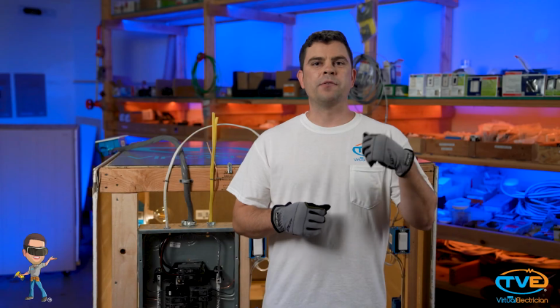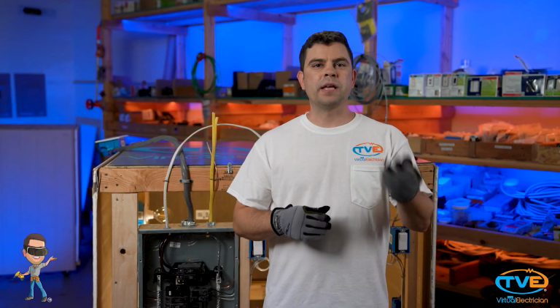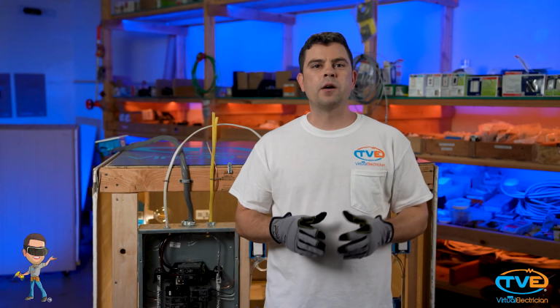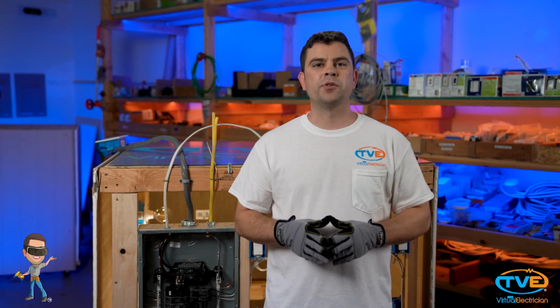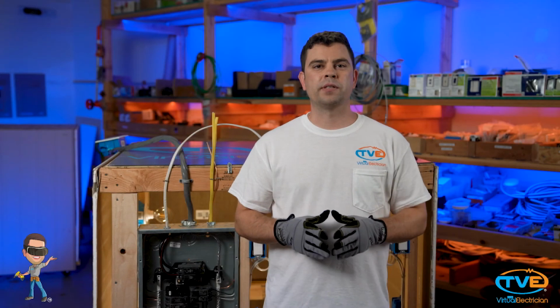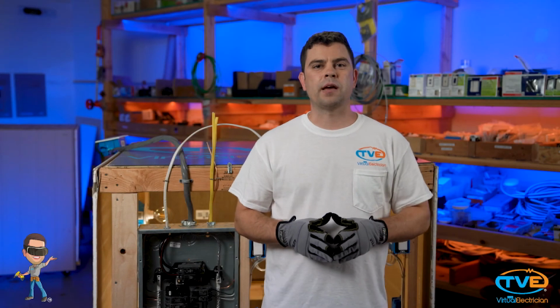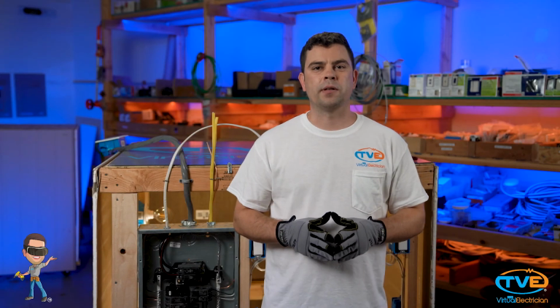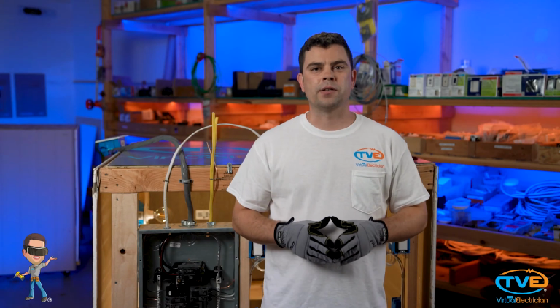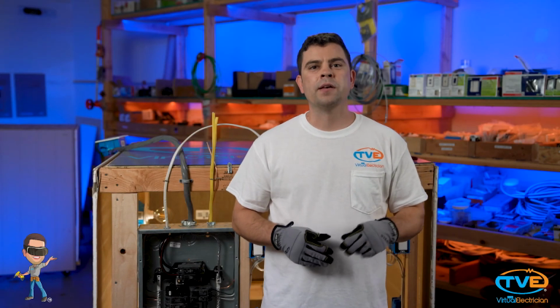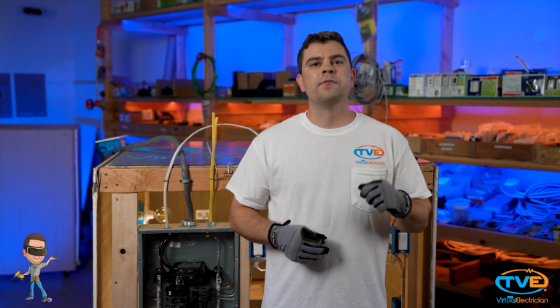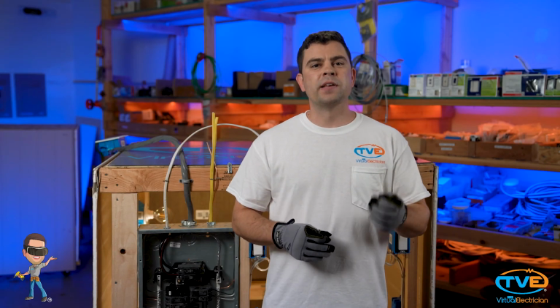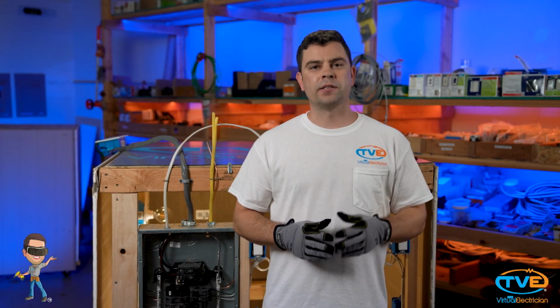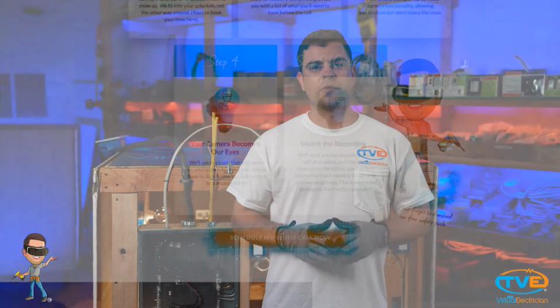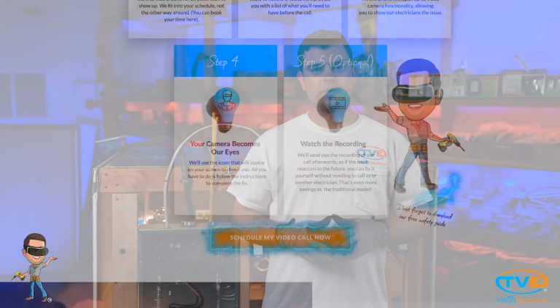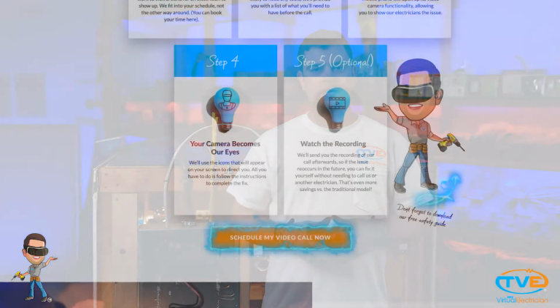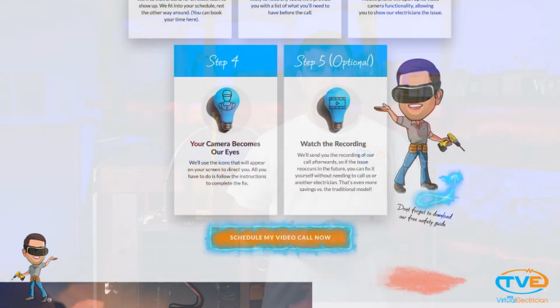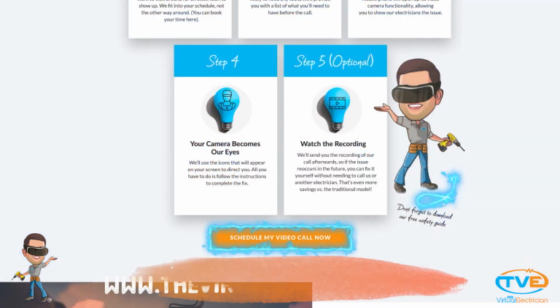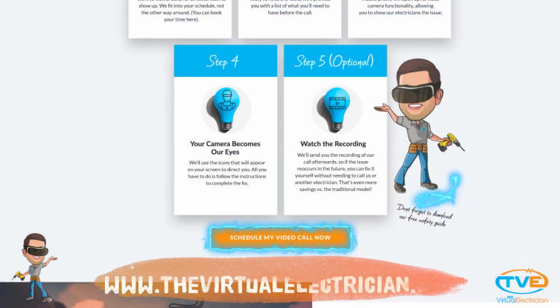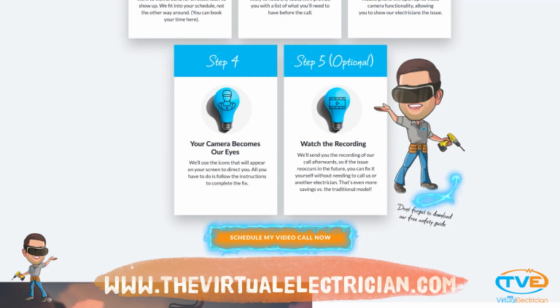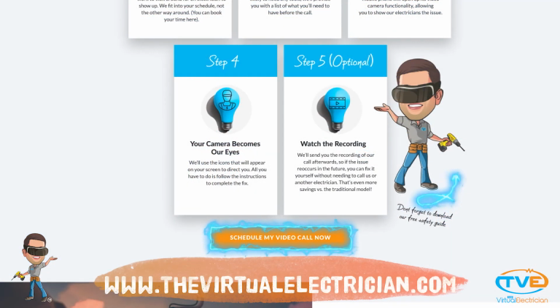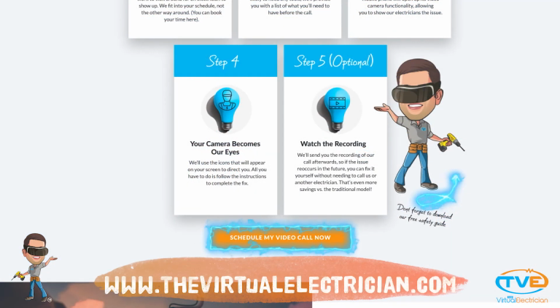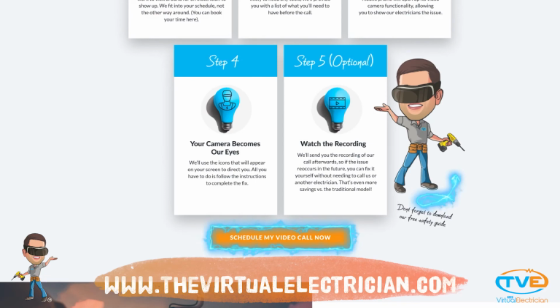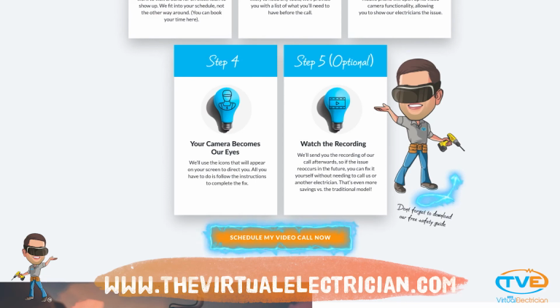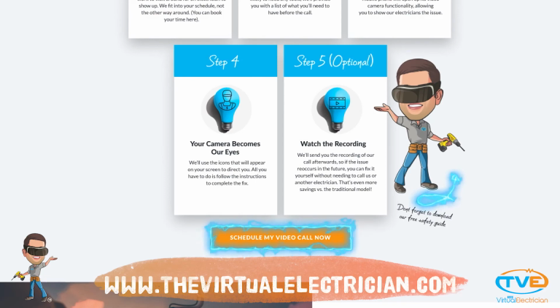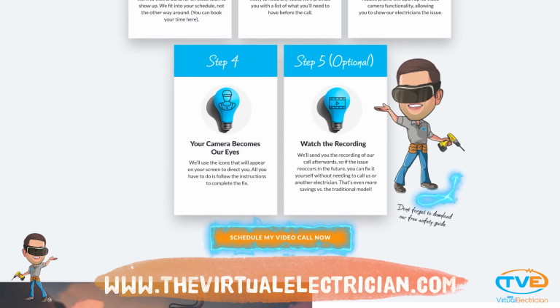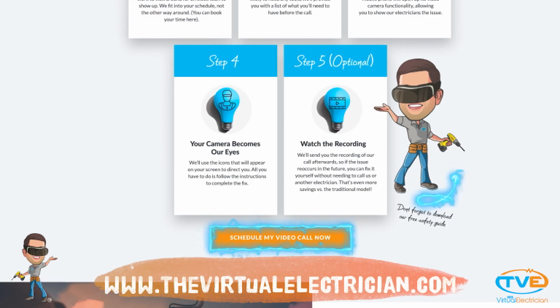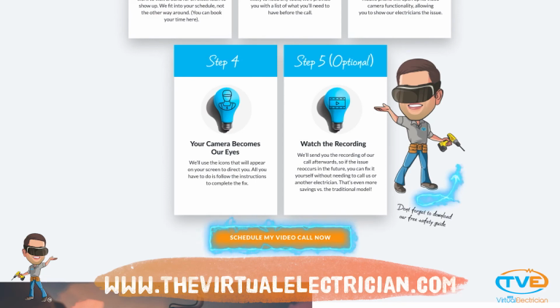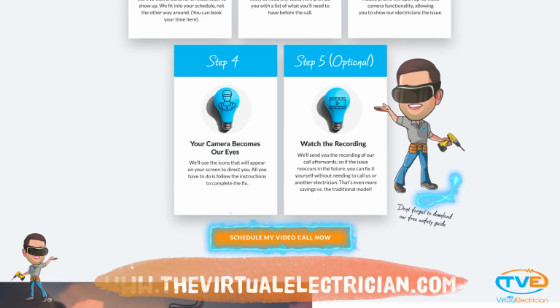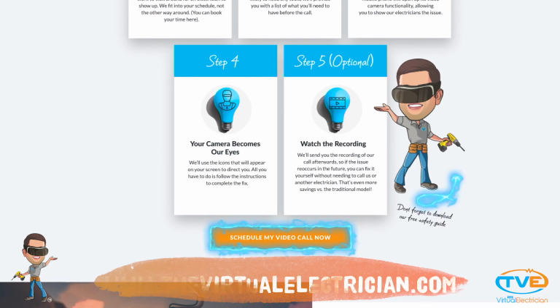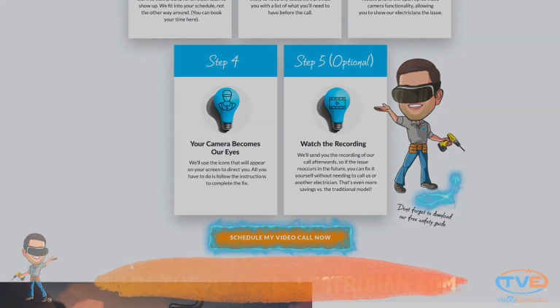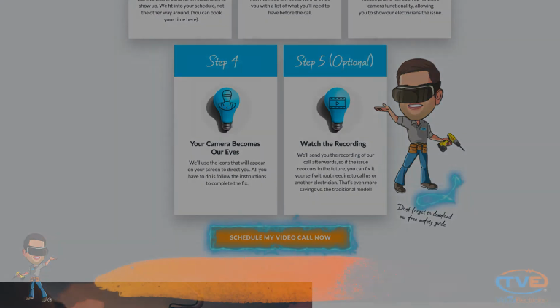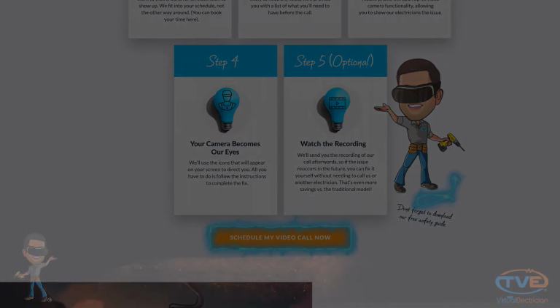If you need help doing this calculation, visit TheVirtualElectrician.com to schedule a virtual electrician to do it for you.